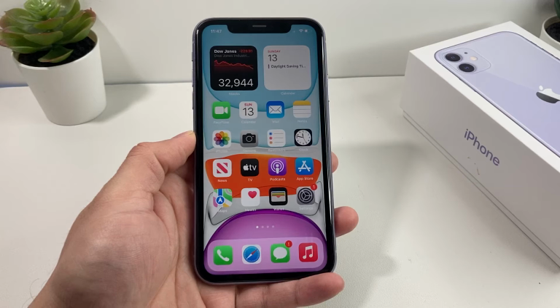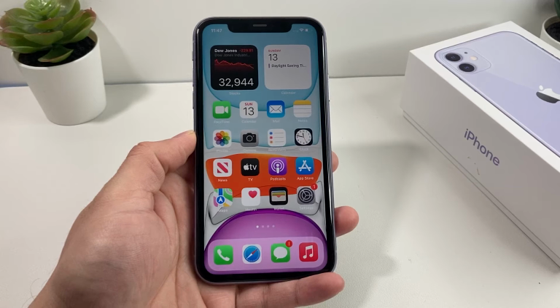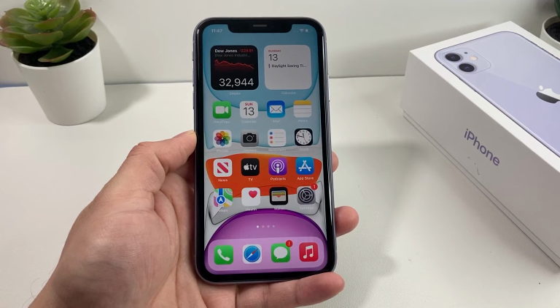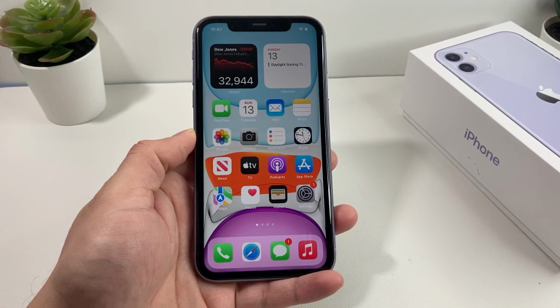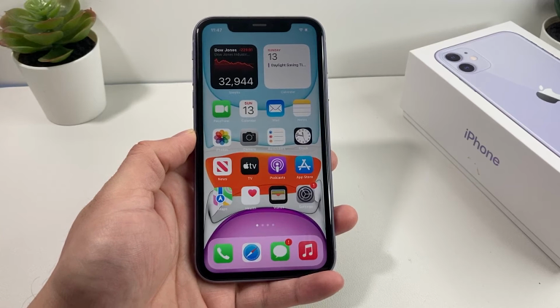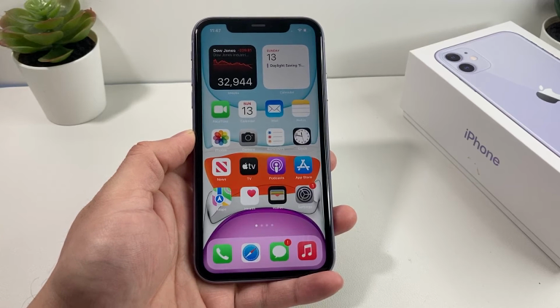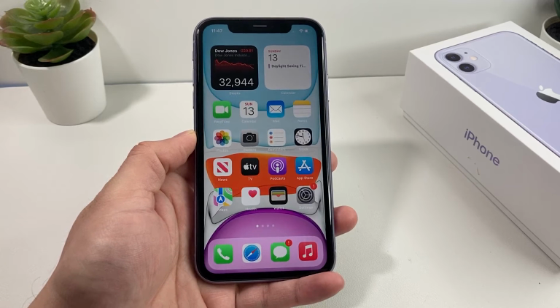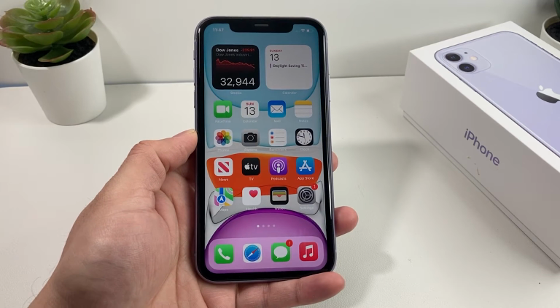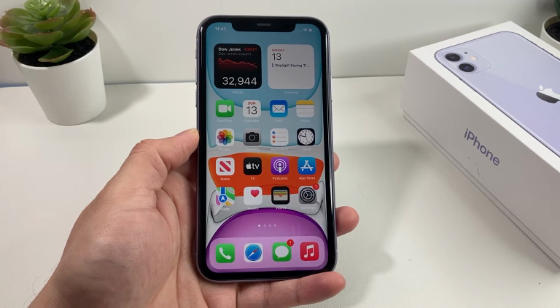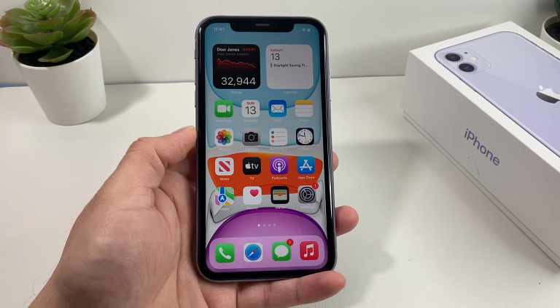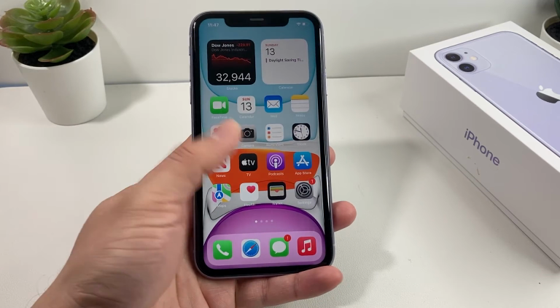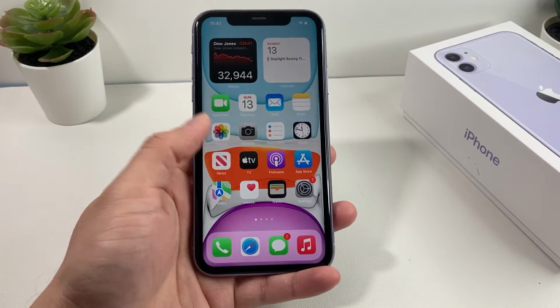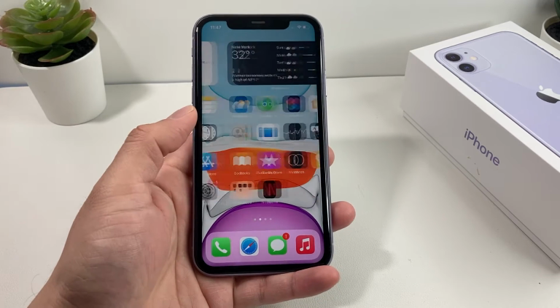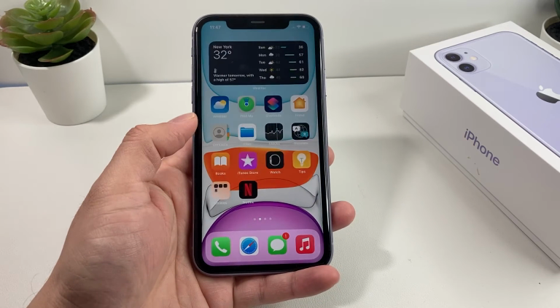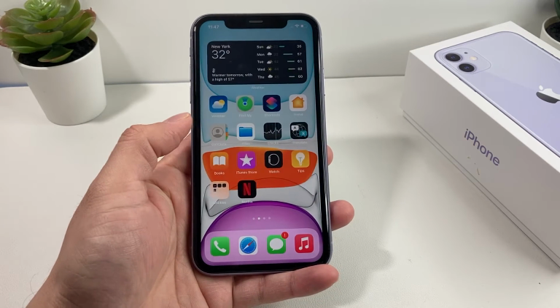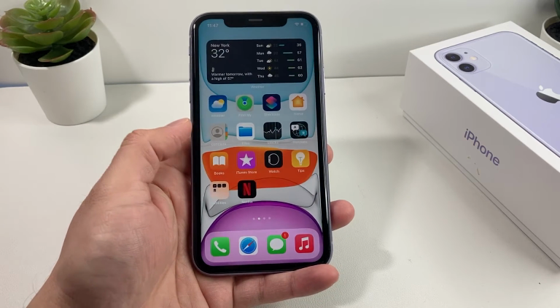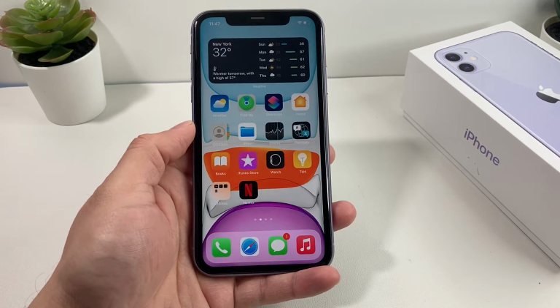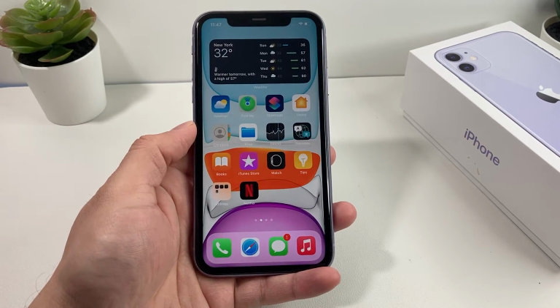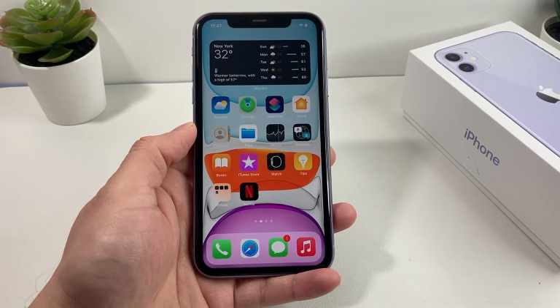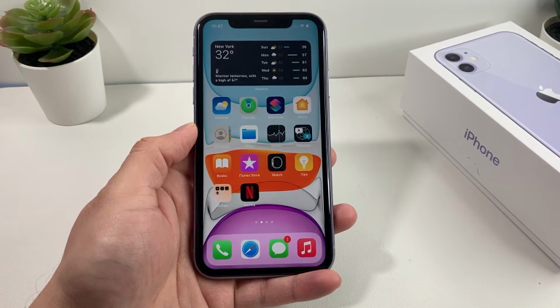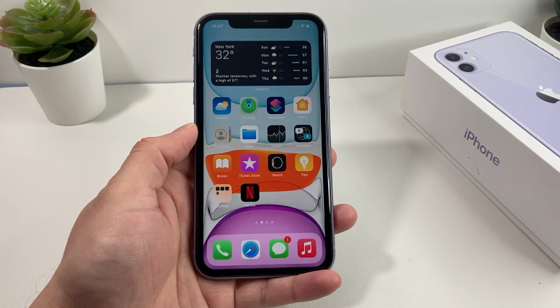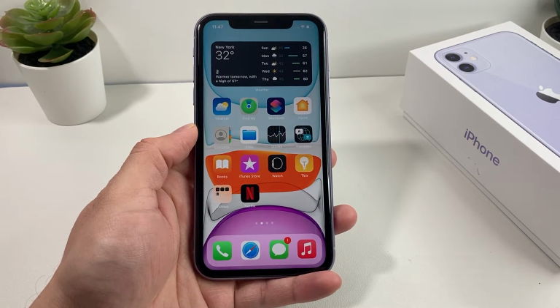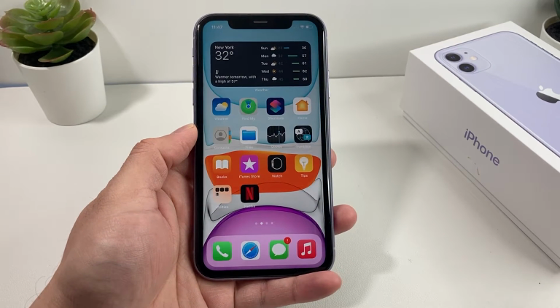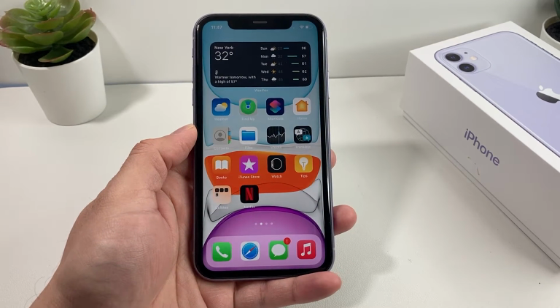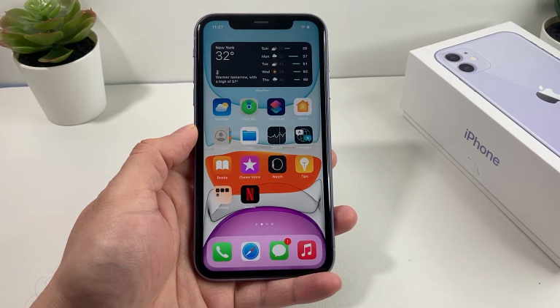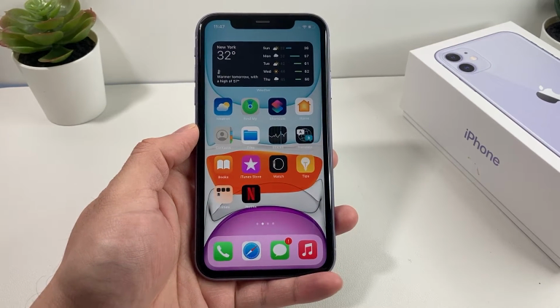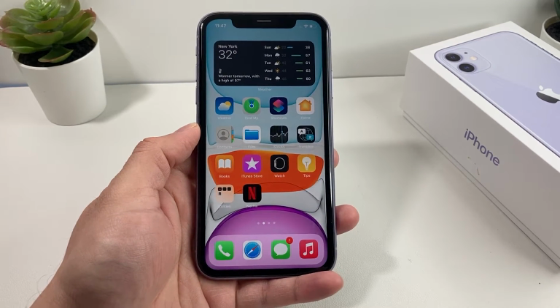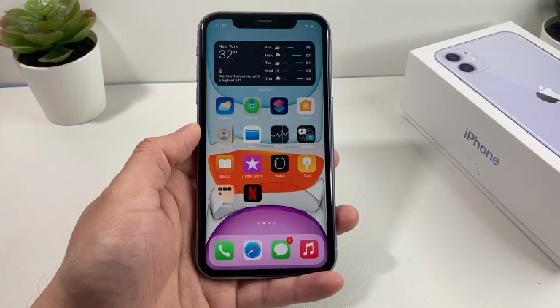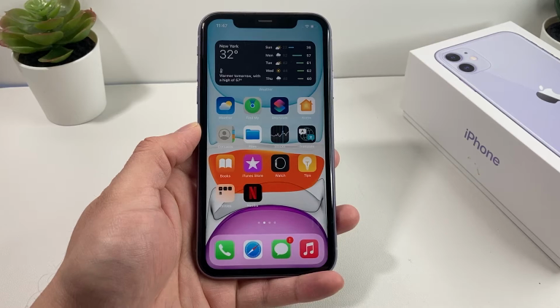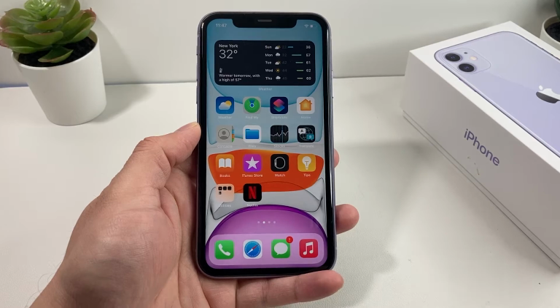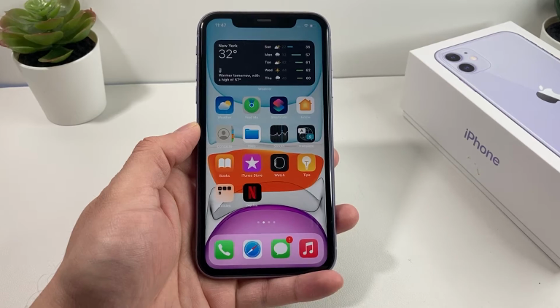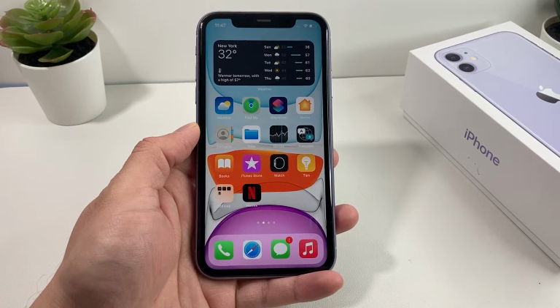Hey guys, Force Restore here. In today's video, I'm going to show you how to use your iPhone to check if something is level.